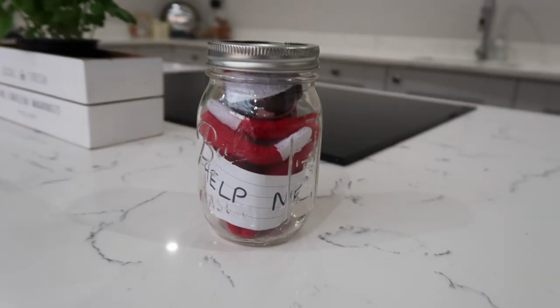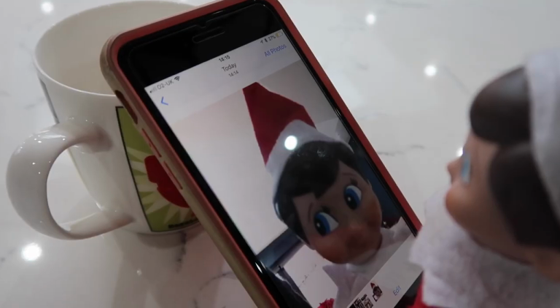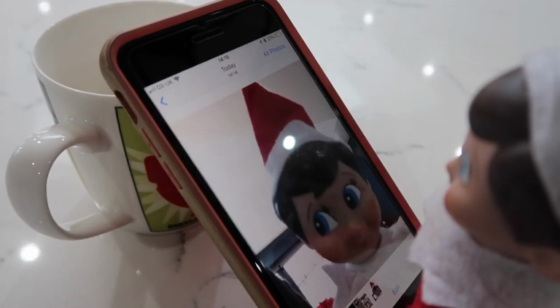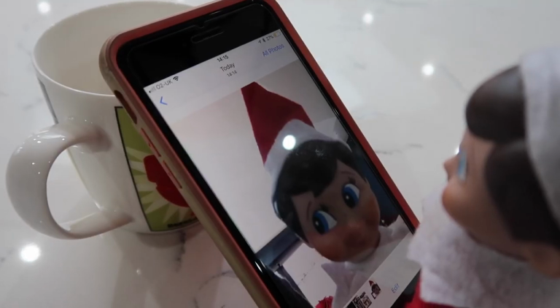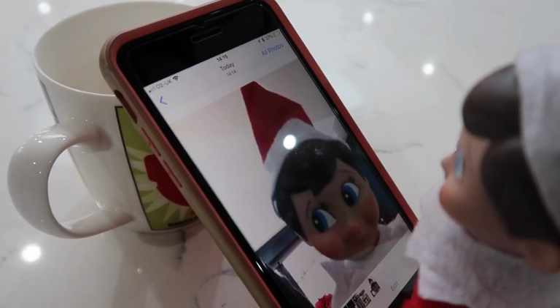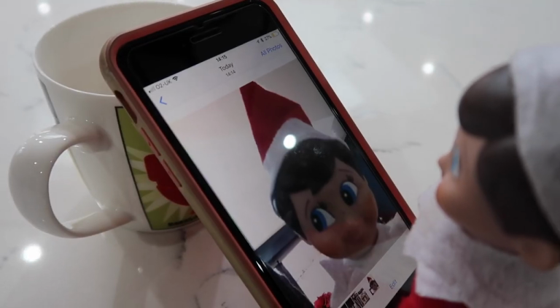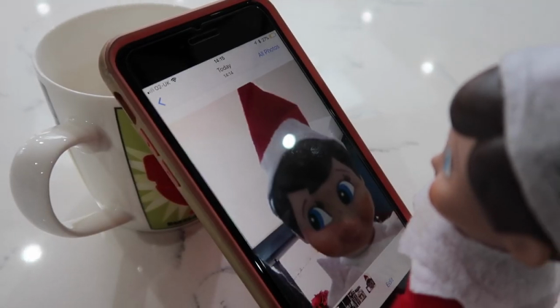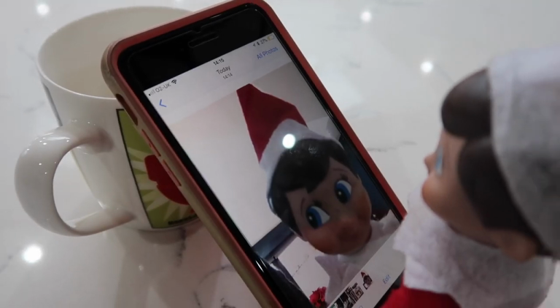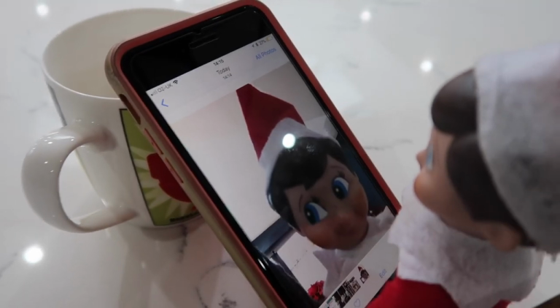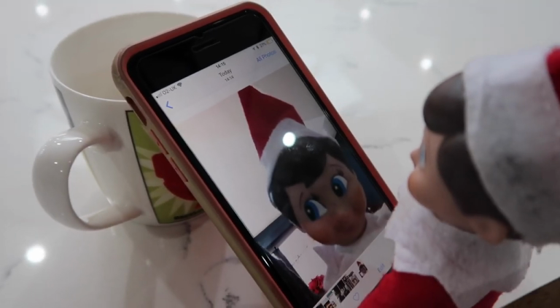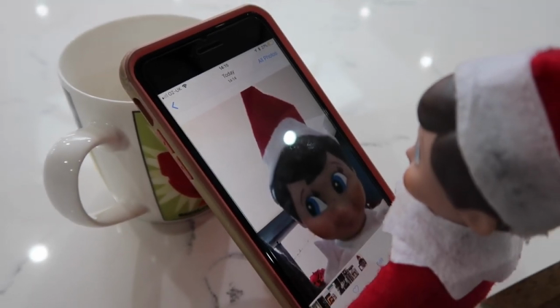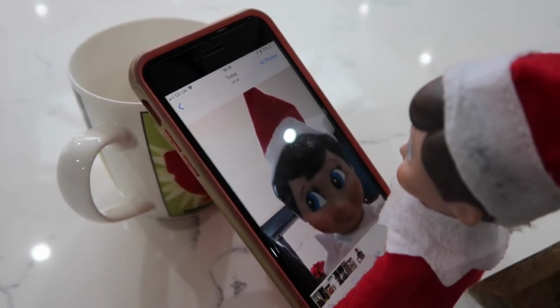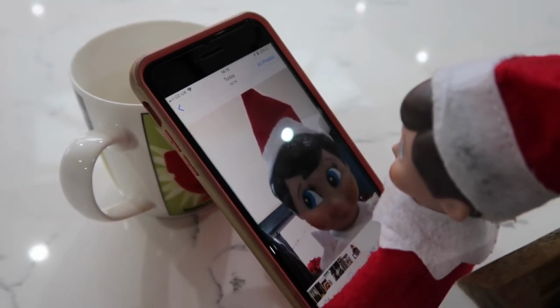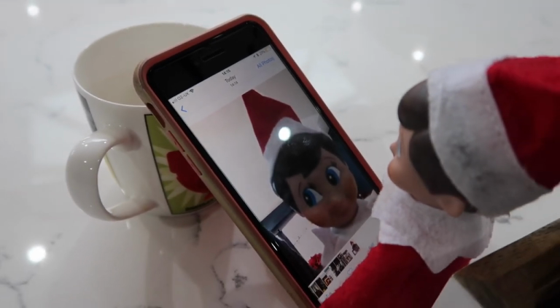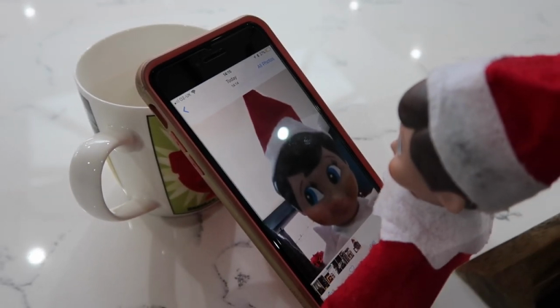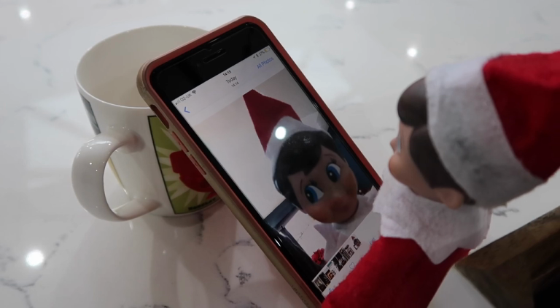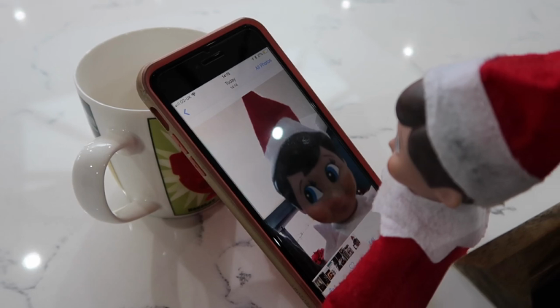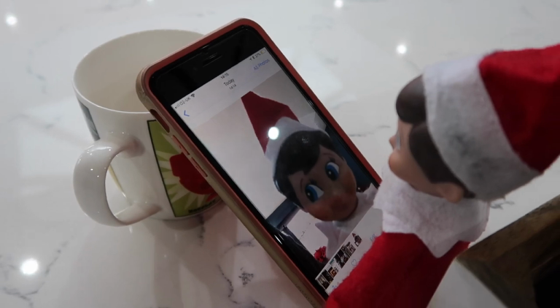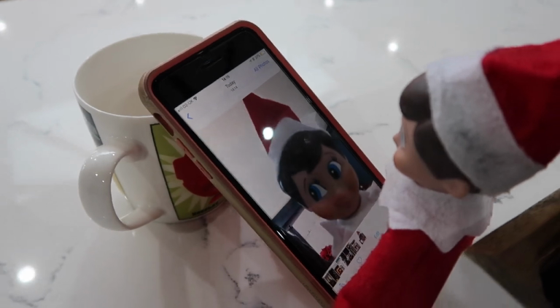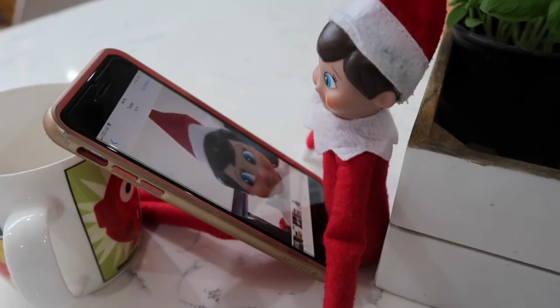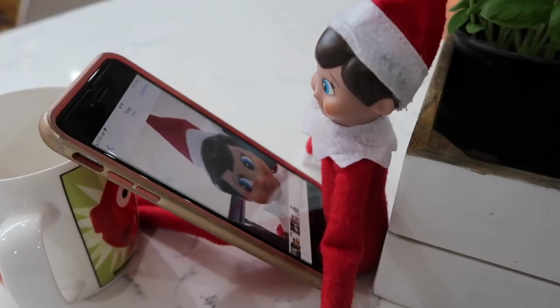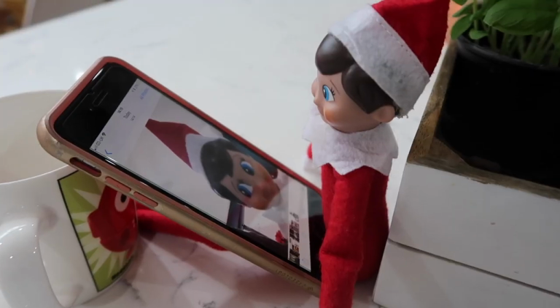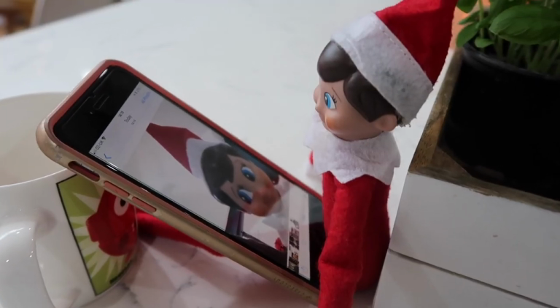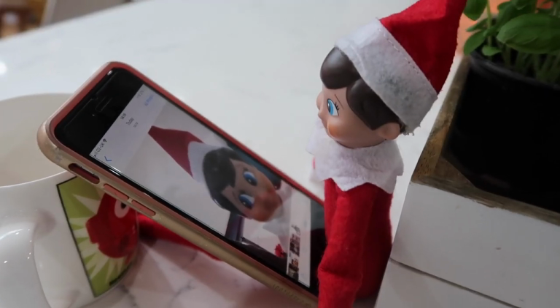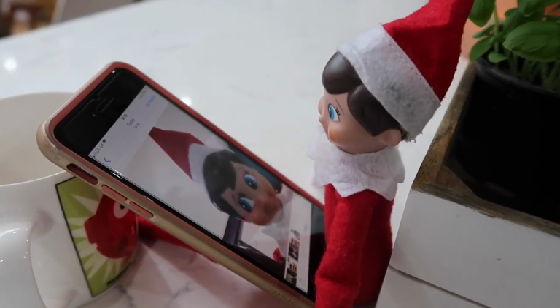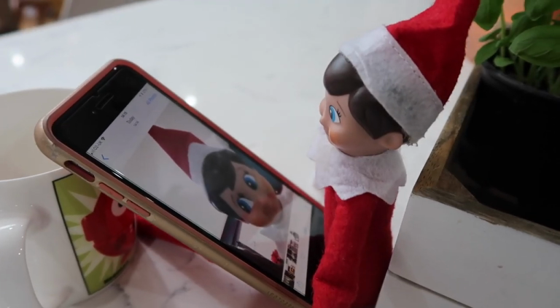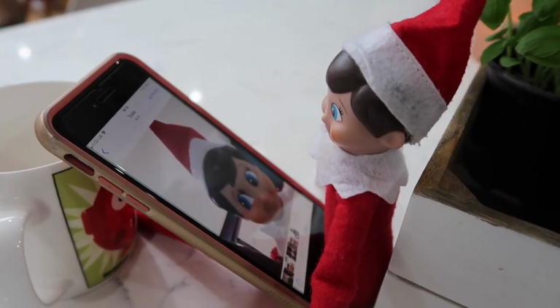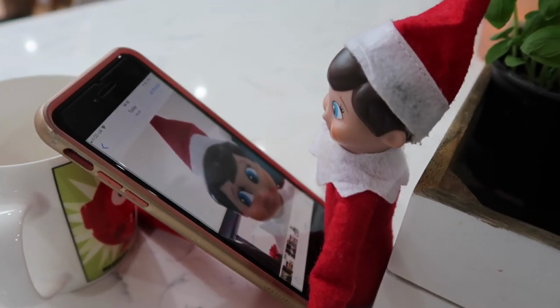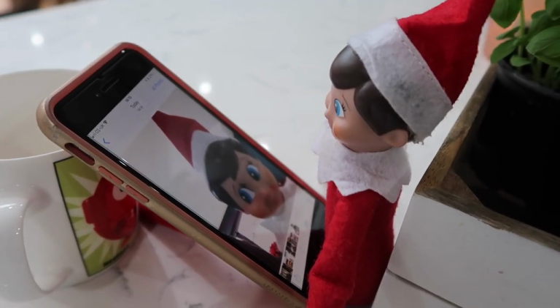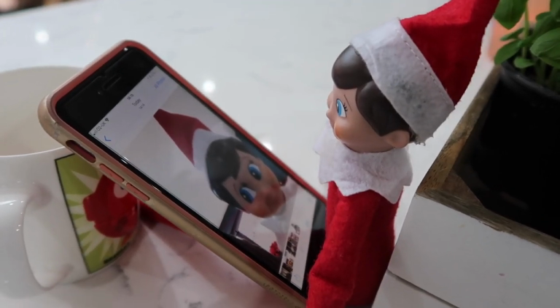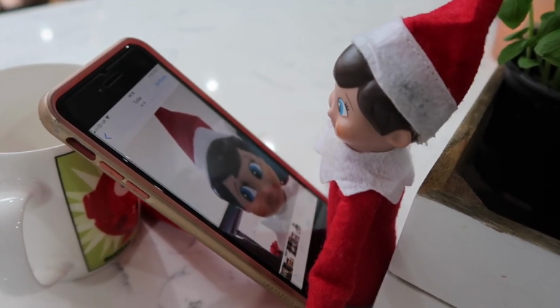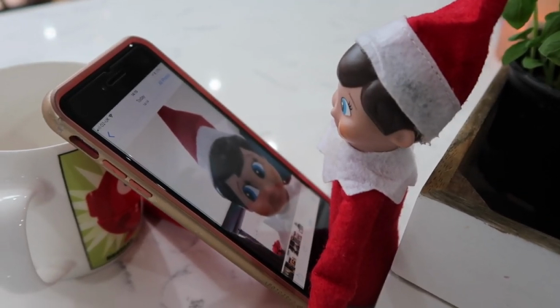Who doesn't love a selfie? Even the Elf loves a selfie, so he has stolen my phone and he has taken a selfie.